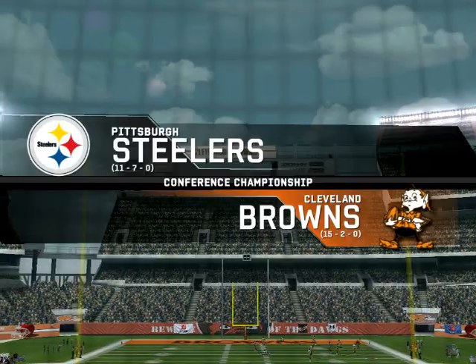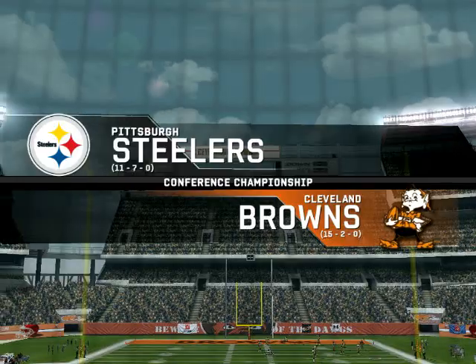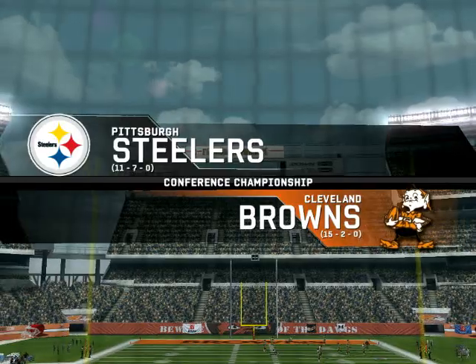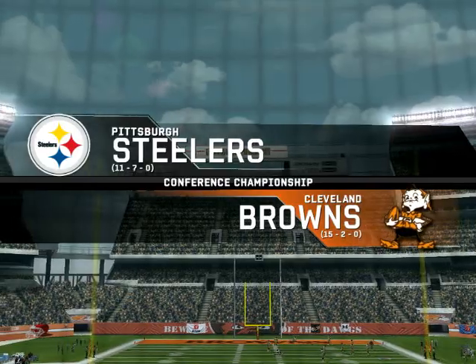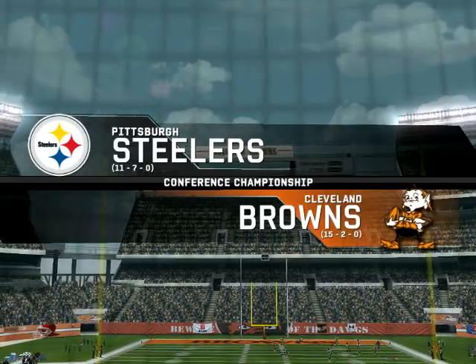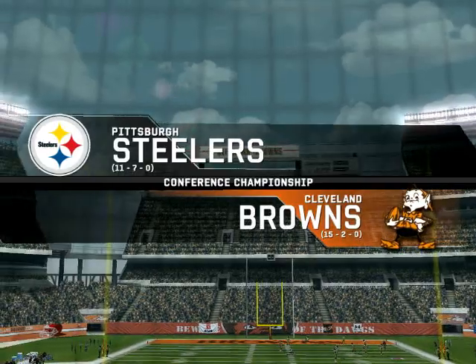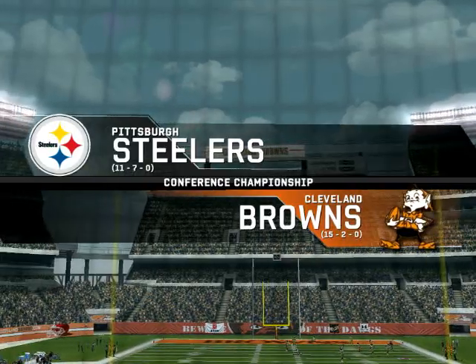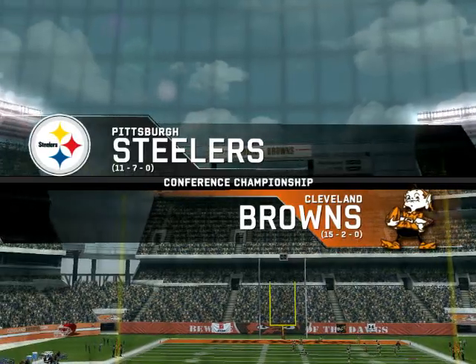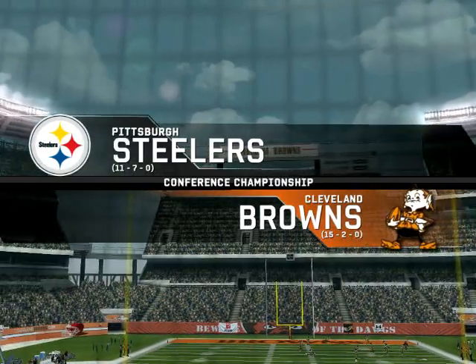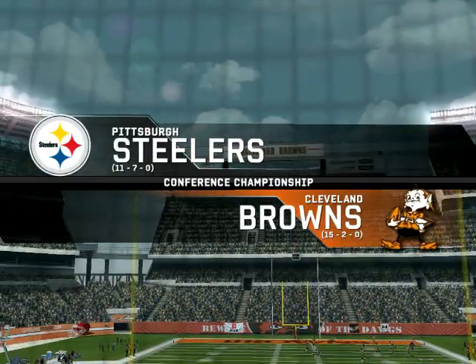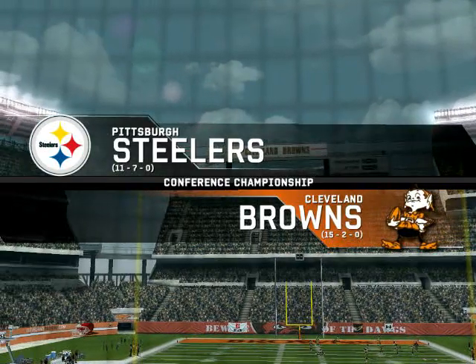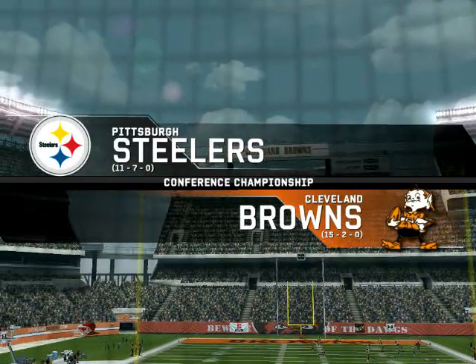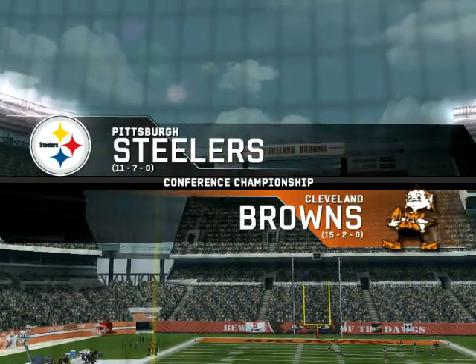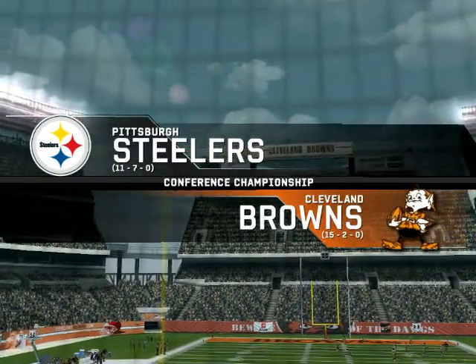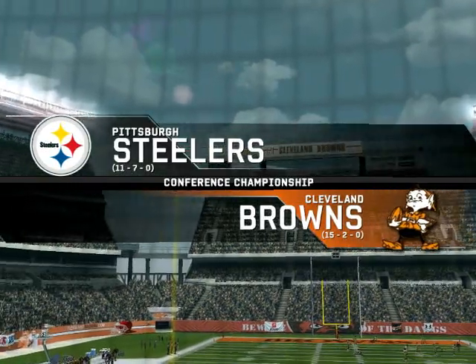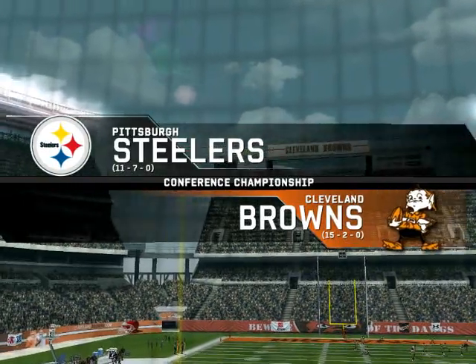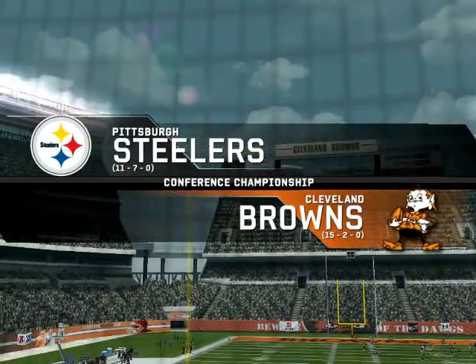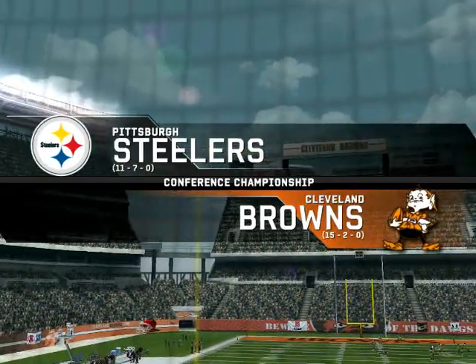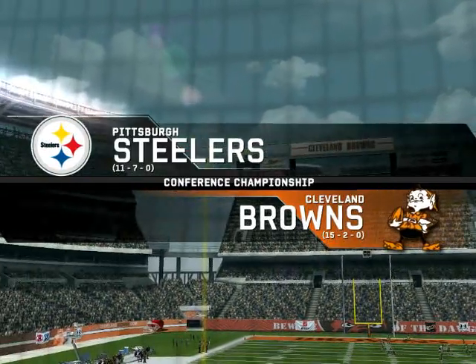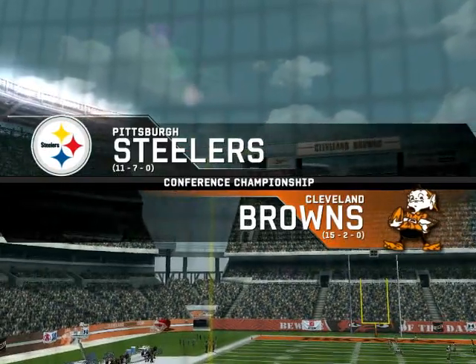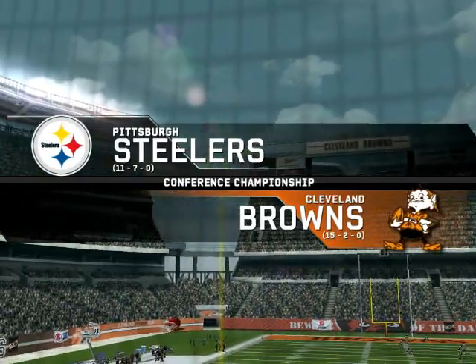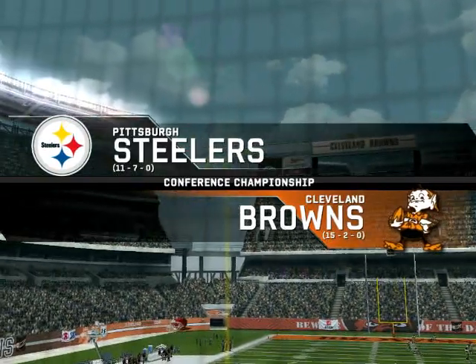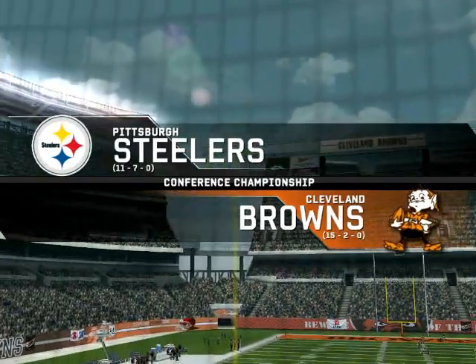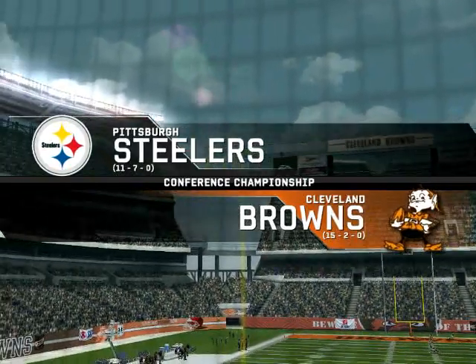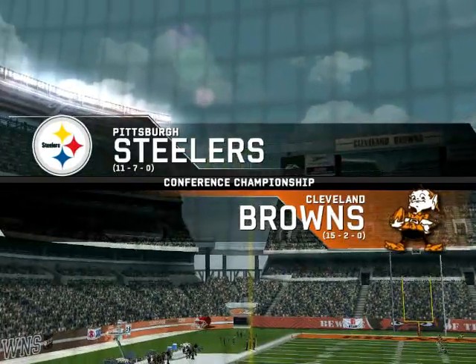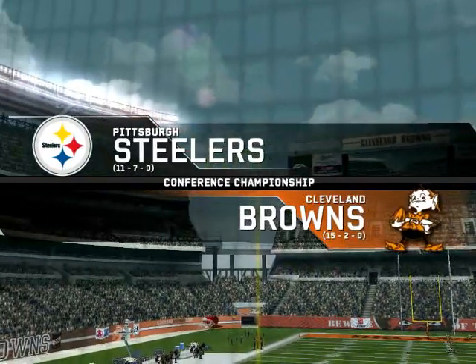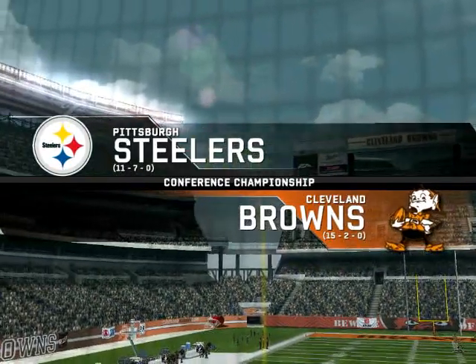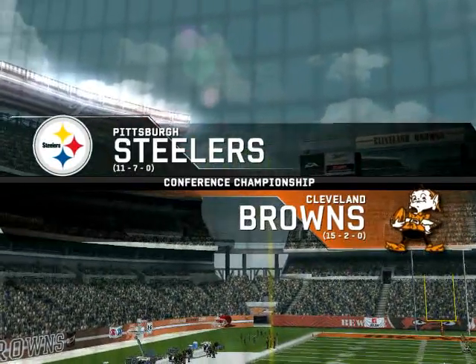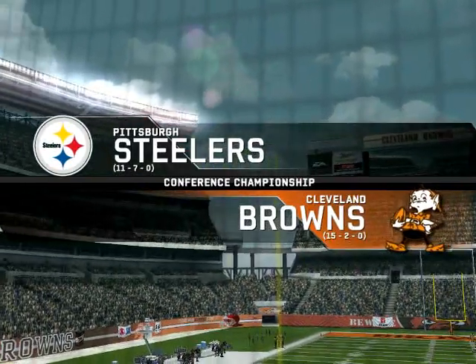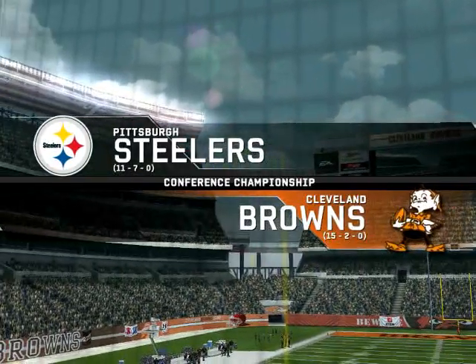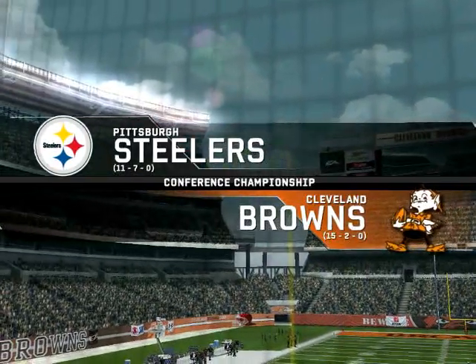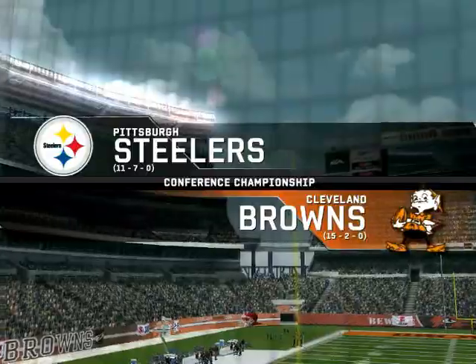Between division rivals from the AFC North, Cleveland squares off against Pittsburgh.